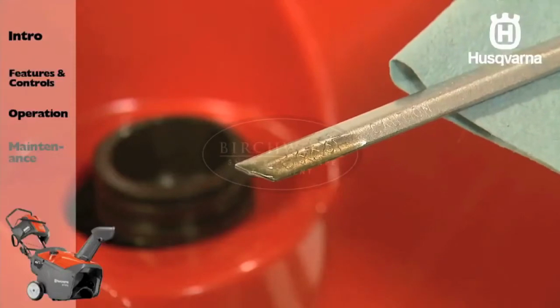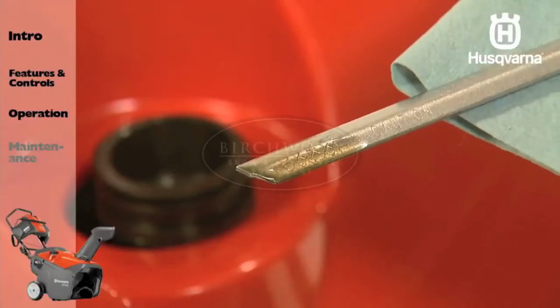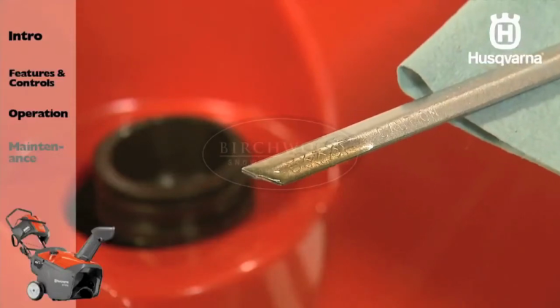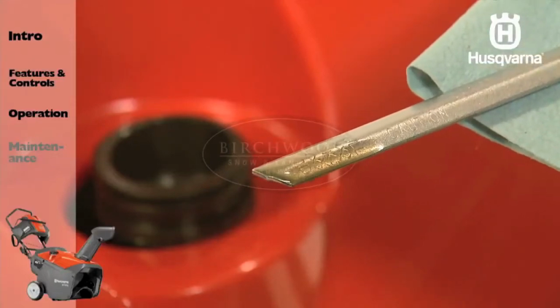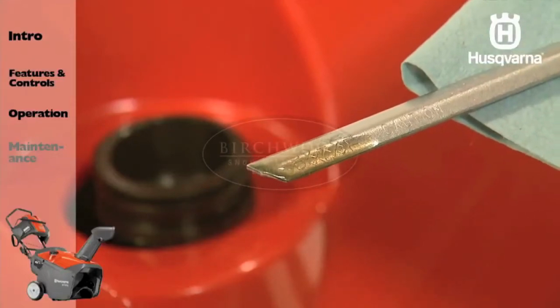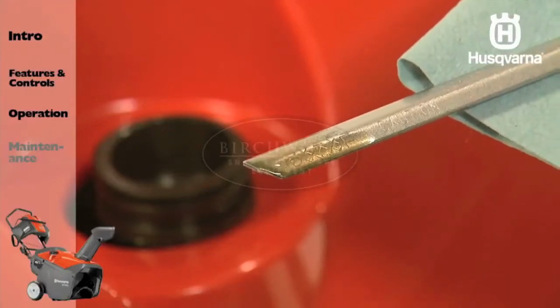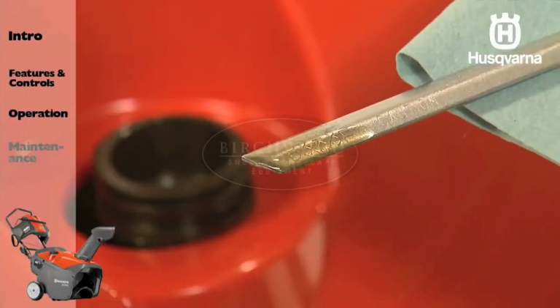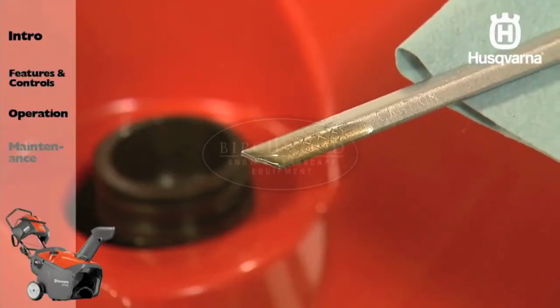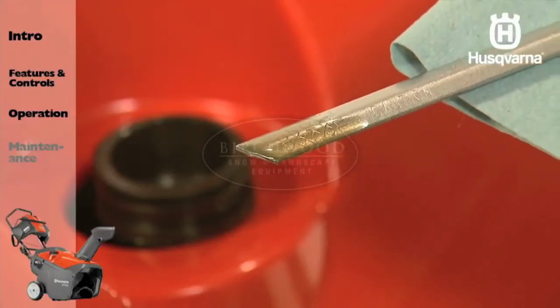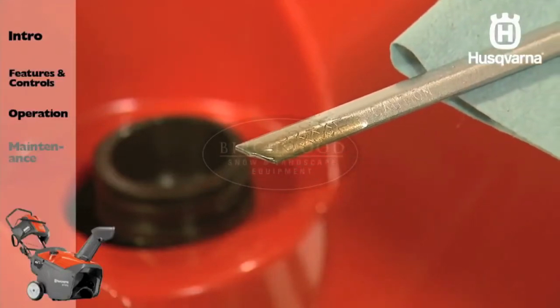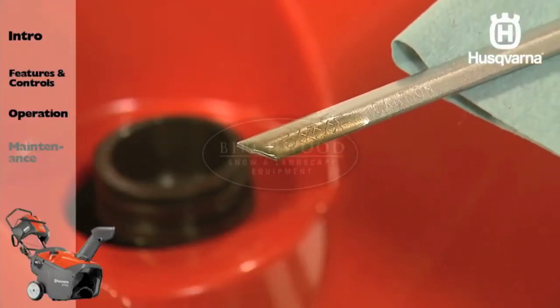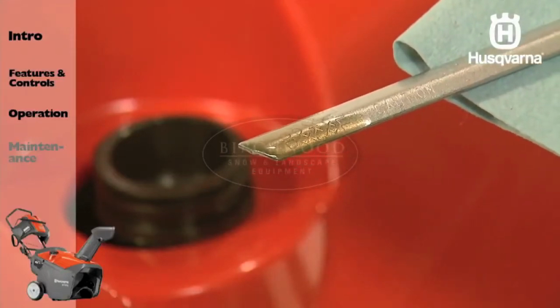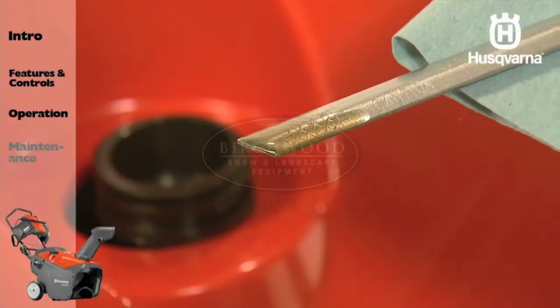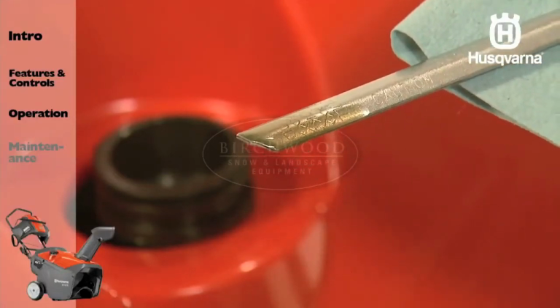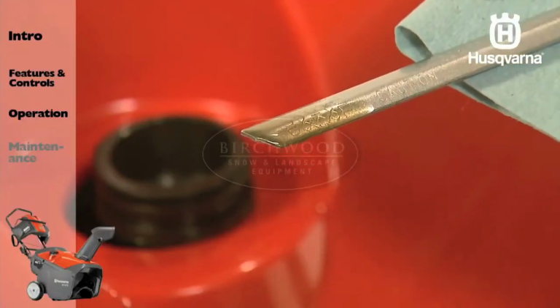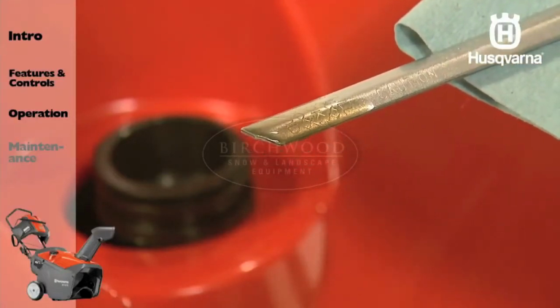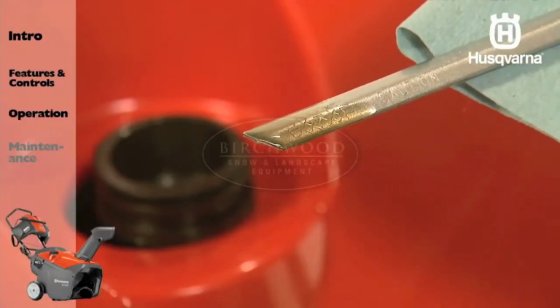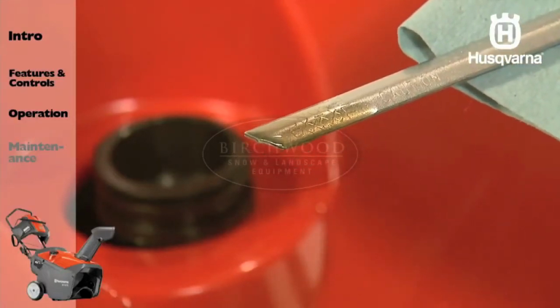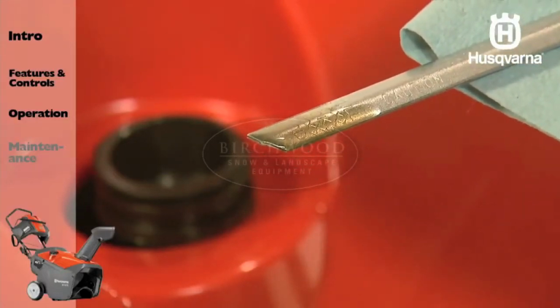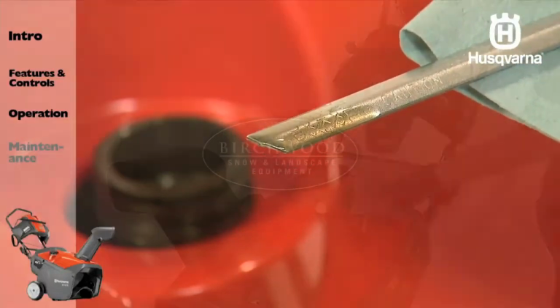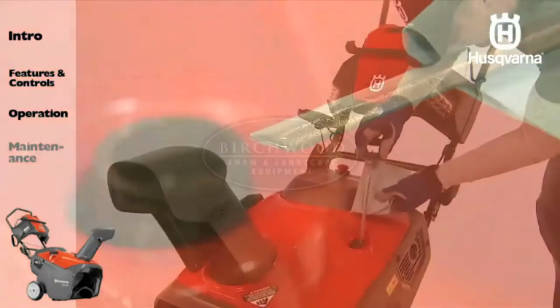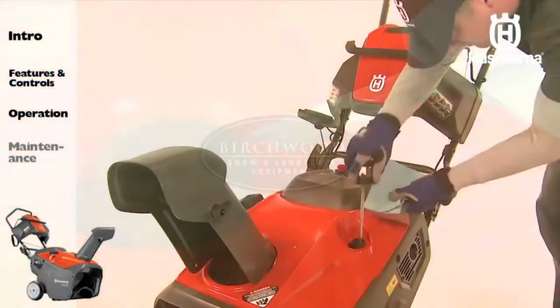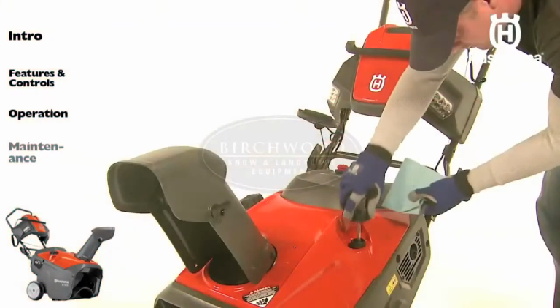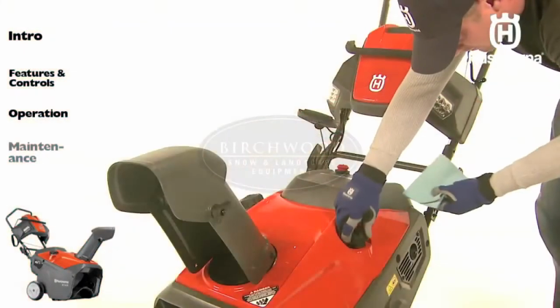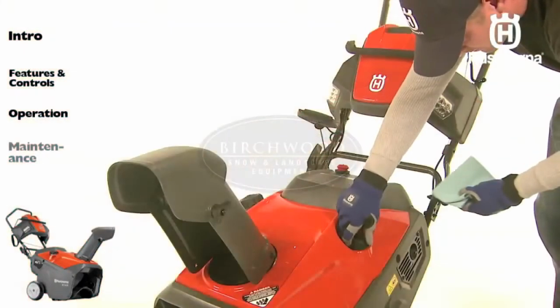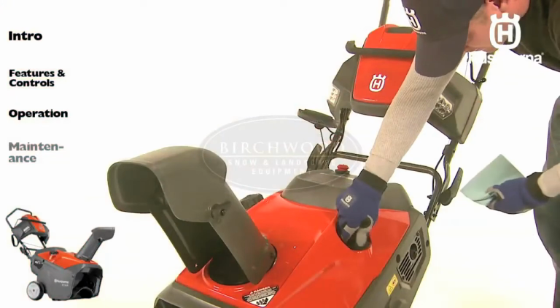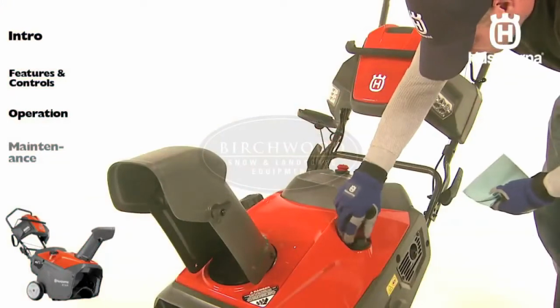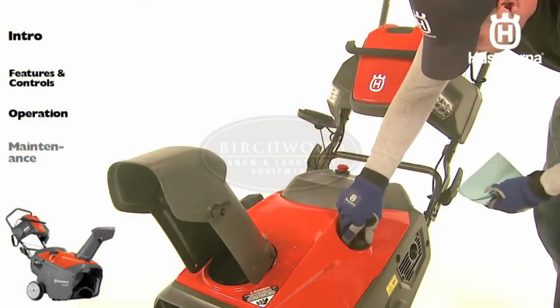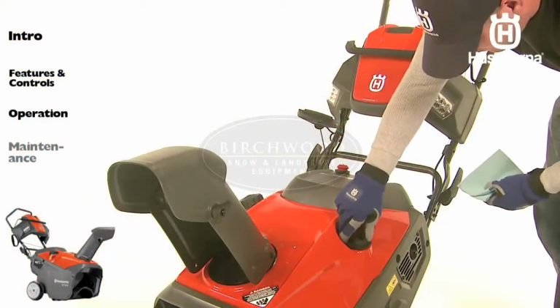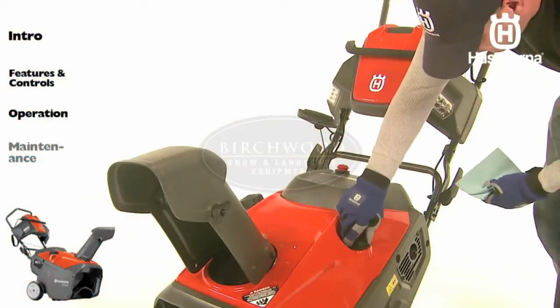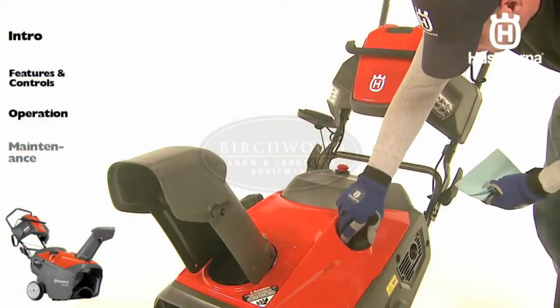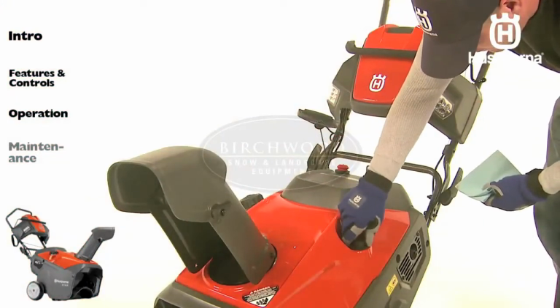Remove it and read the oil level. If necessary, add oil until the full mark on the dipstick is reached. Do not overfill.